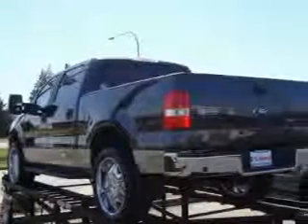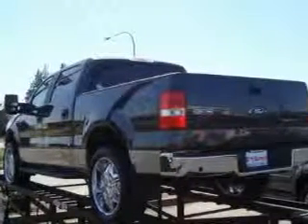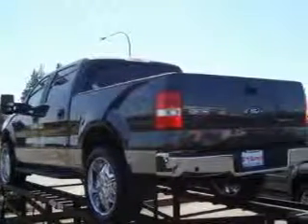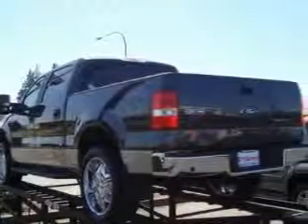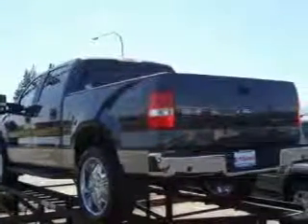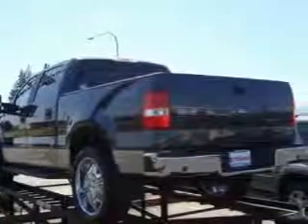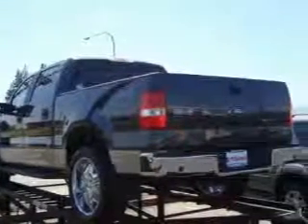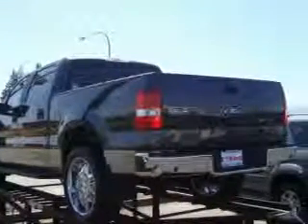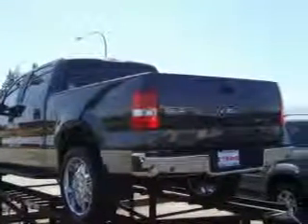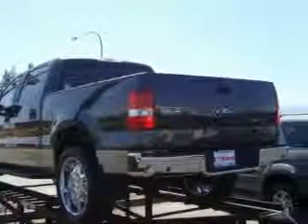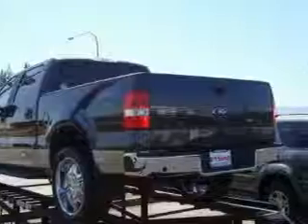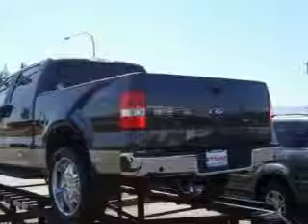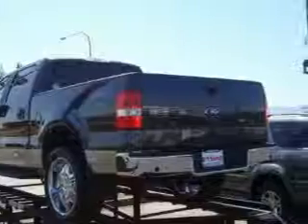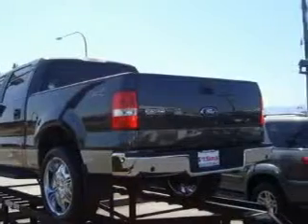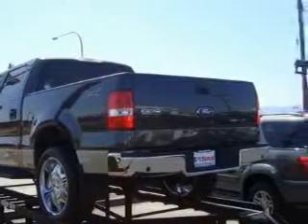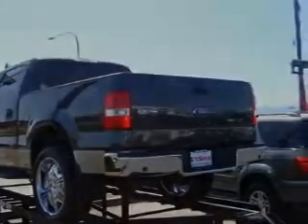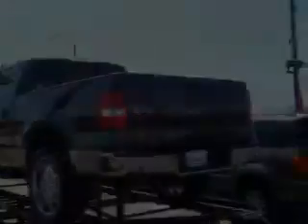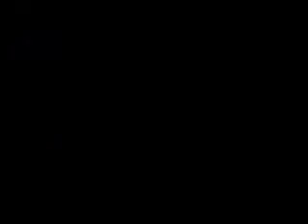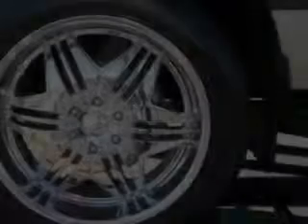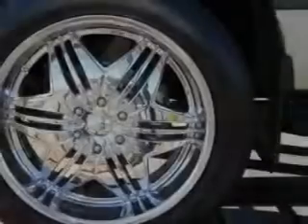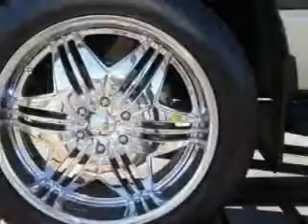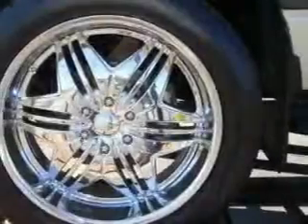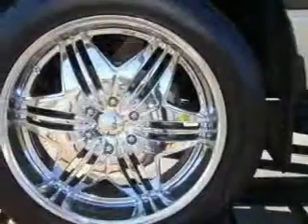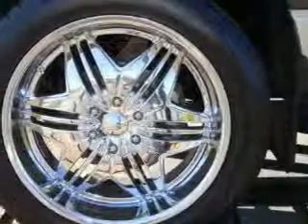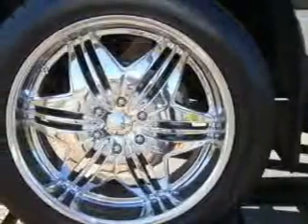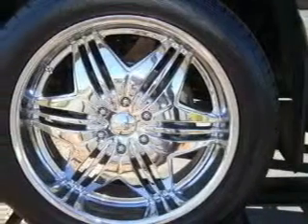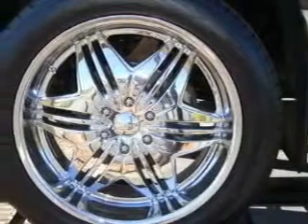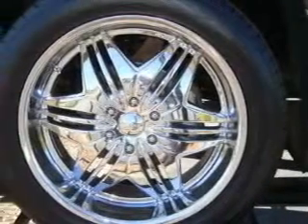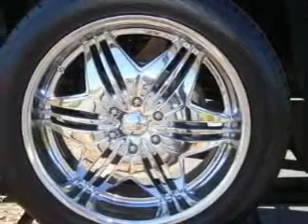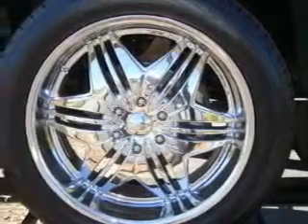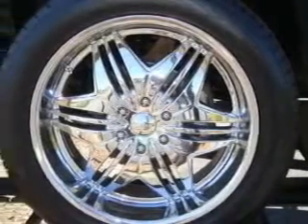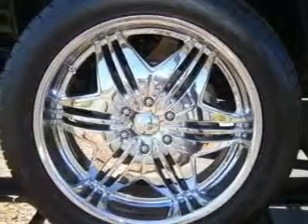It has a 5.4 liter 8-cylinder engine, an automatic transmission, and 4-wheel drive.